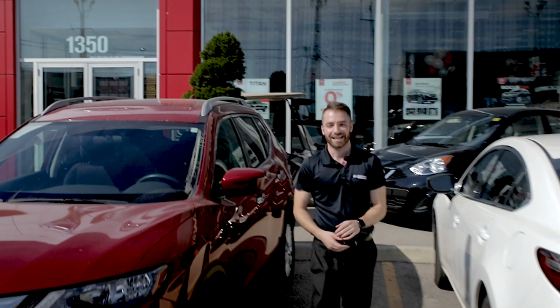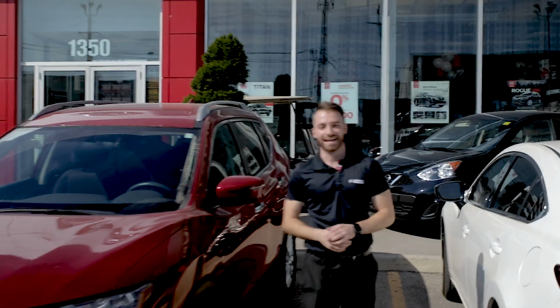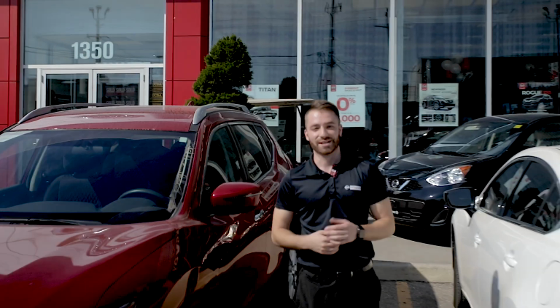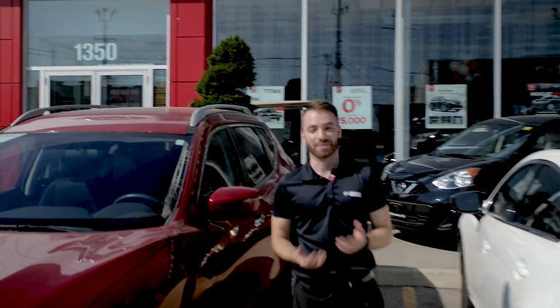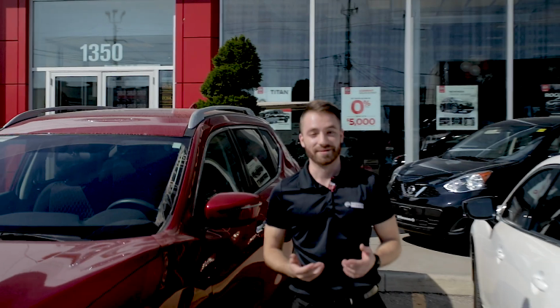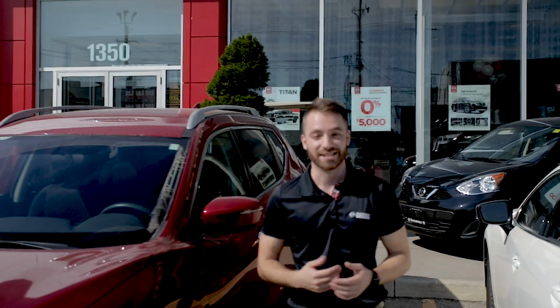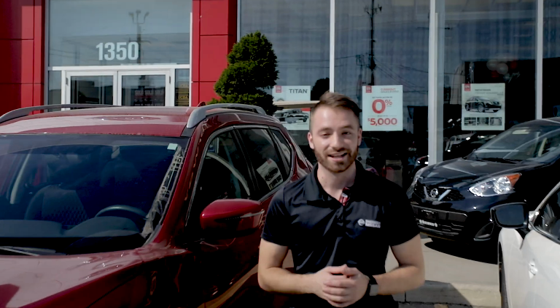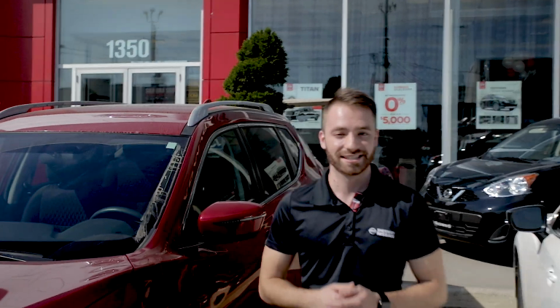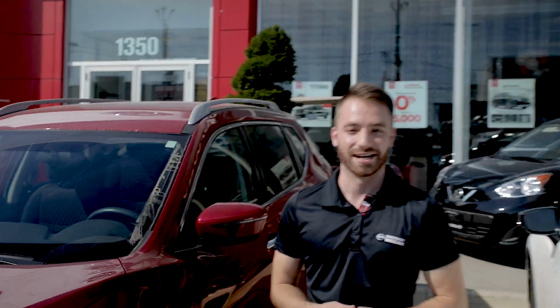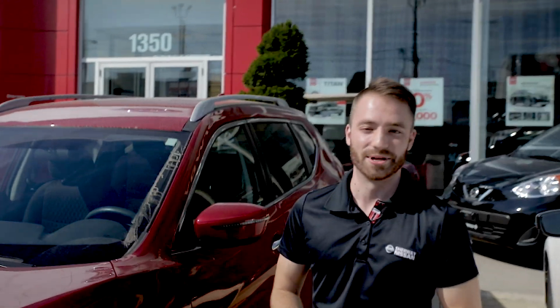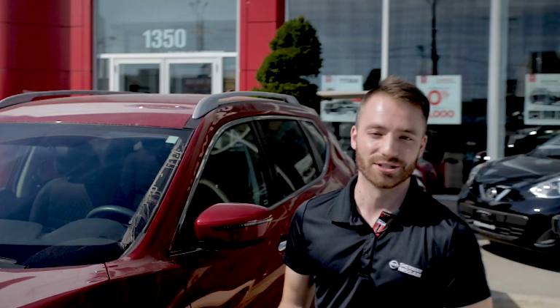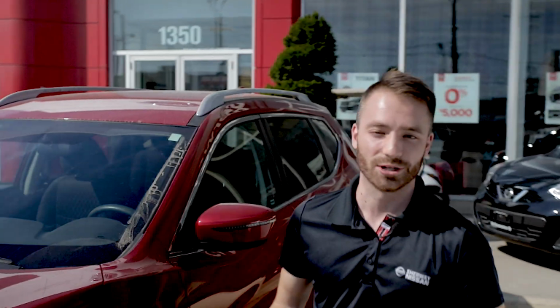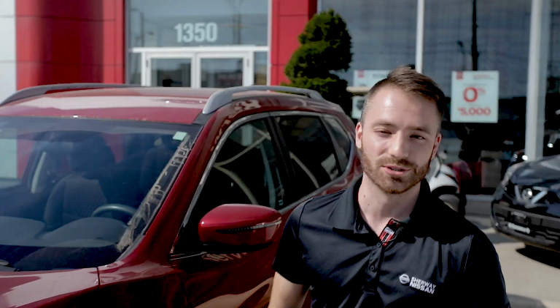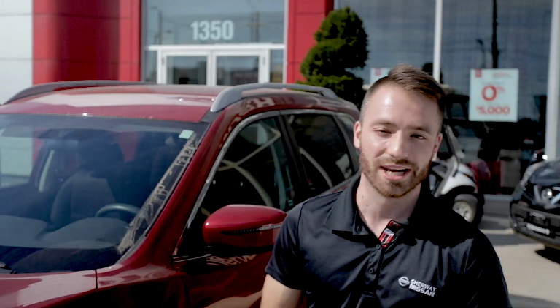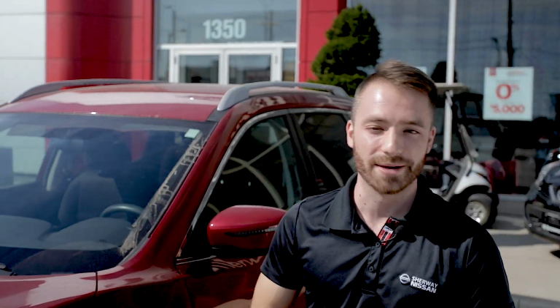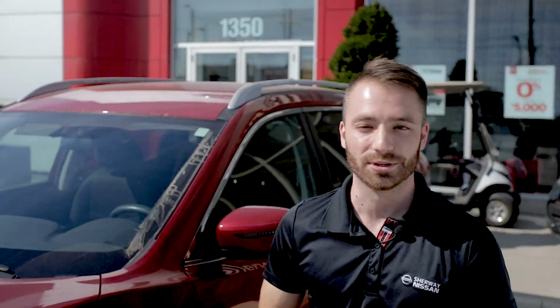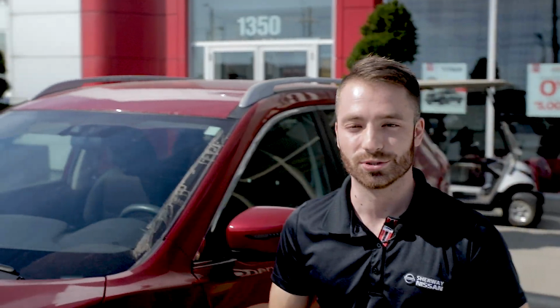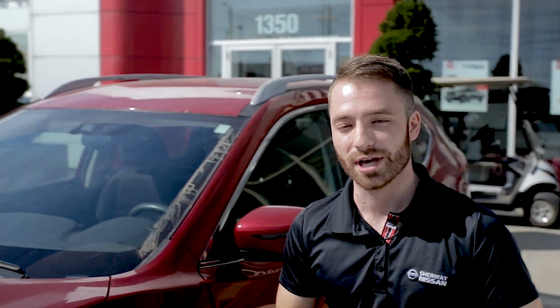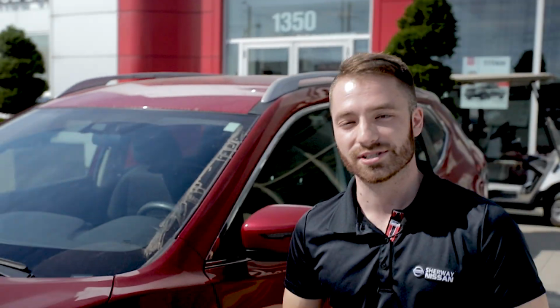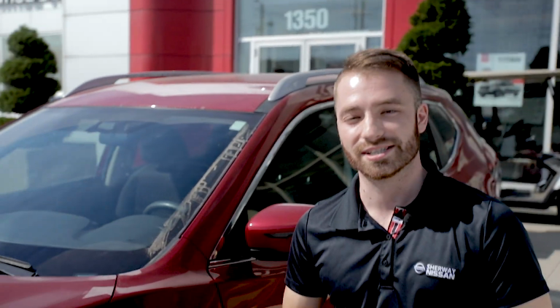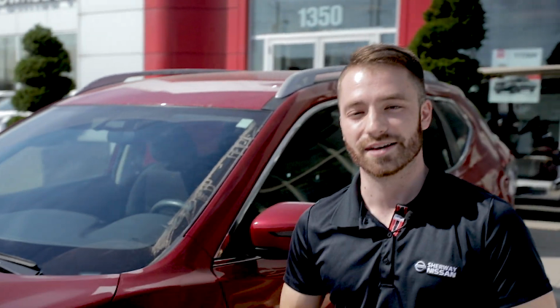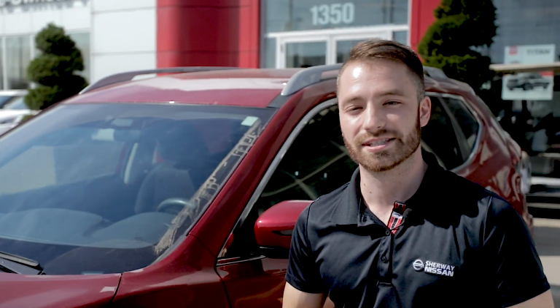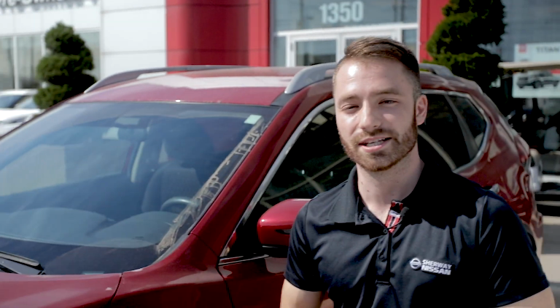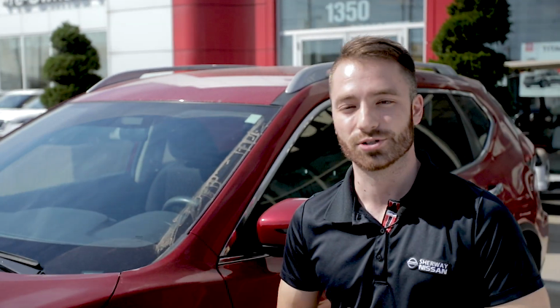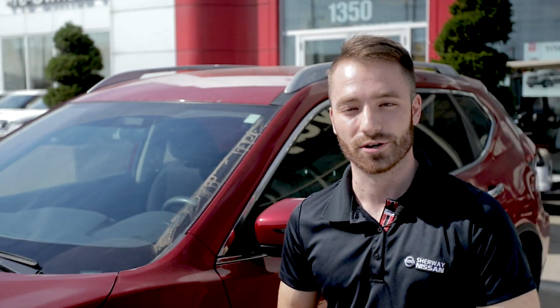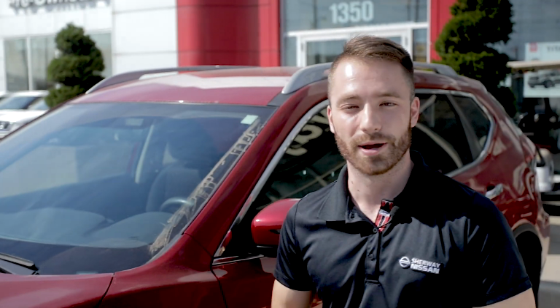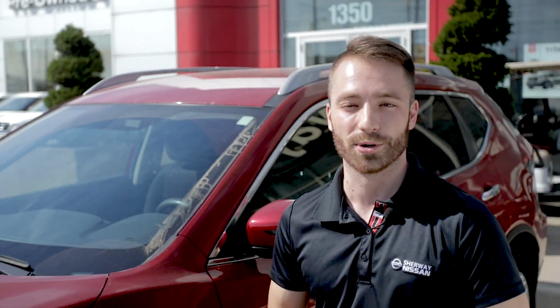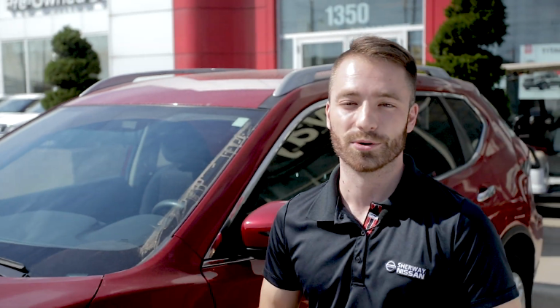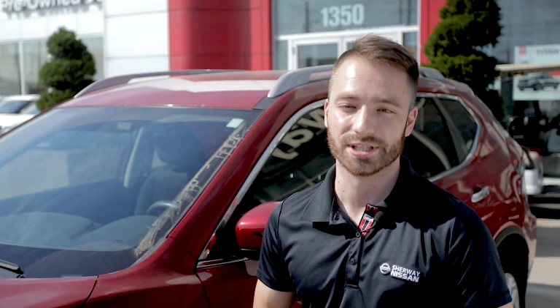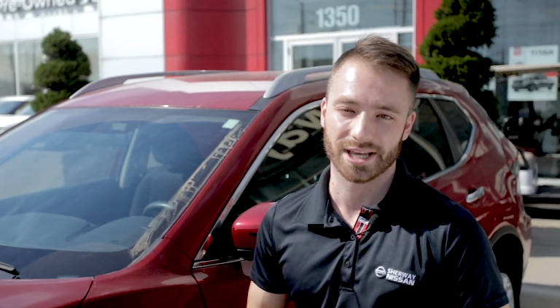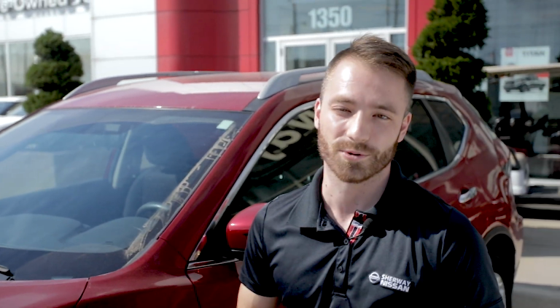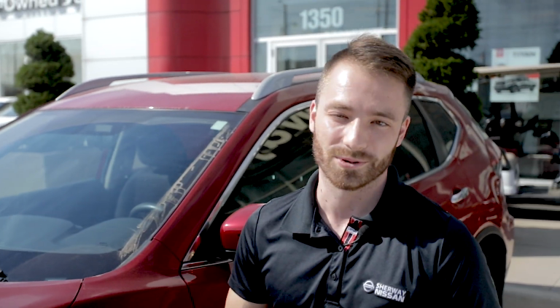Hey guys, my name is Alex and I'm here to talk to you today about the 2017 certified pre-owned Nissan Rogue.